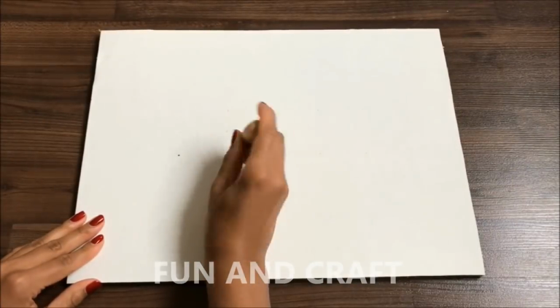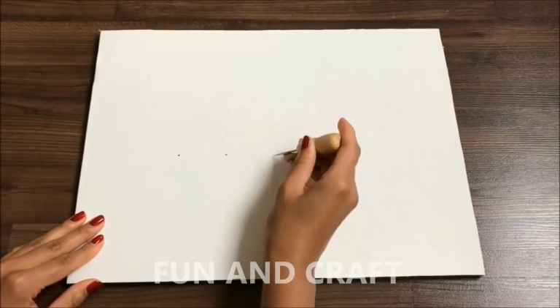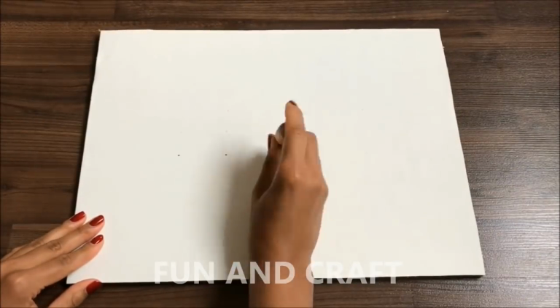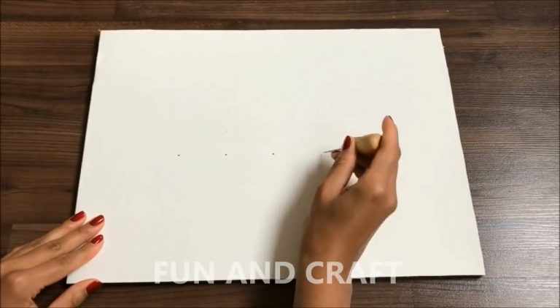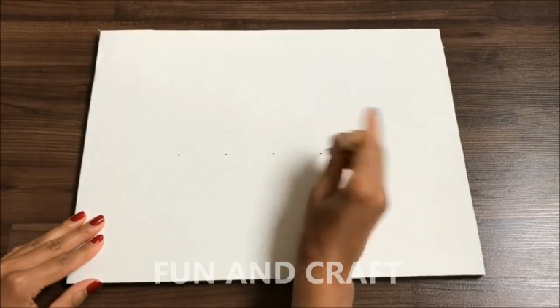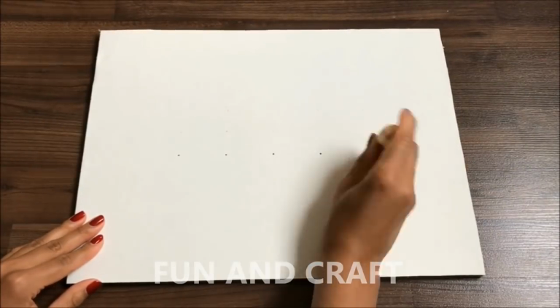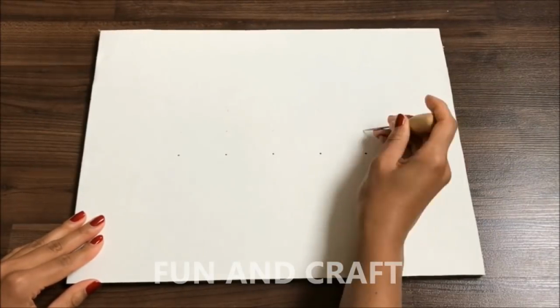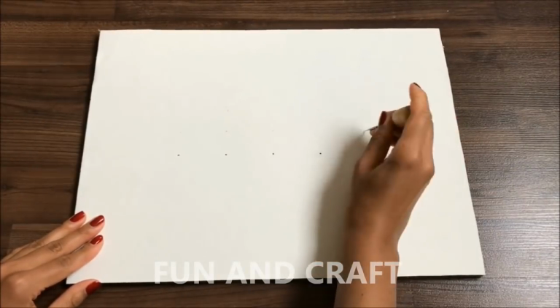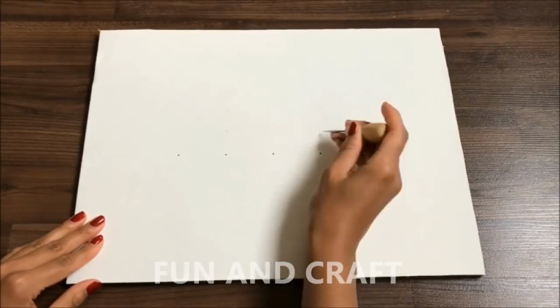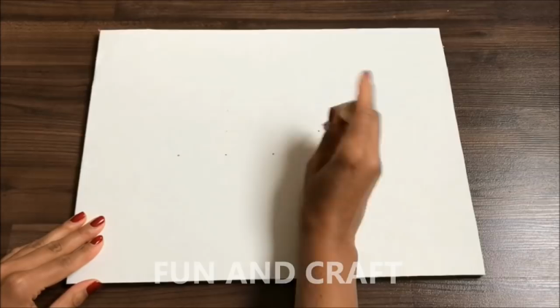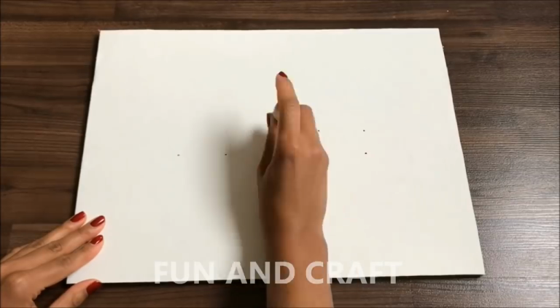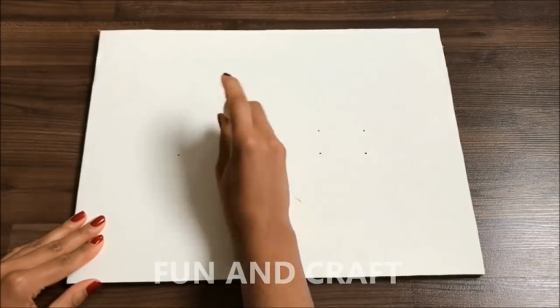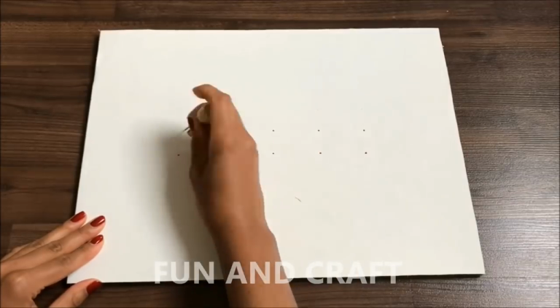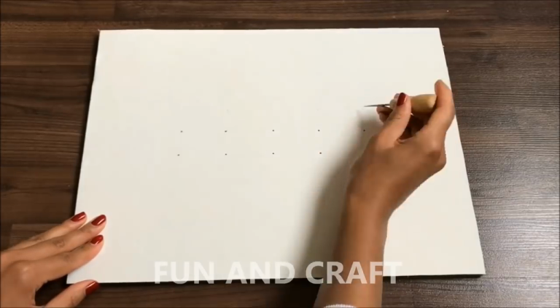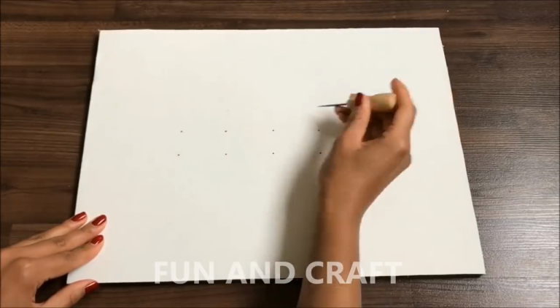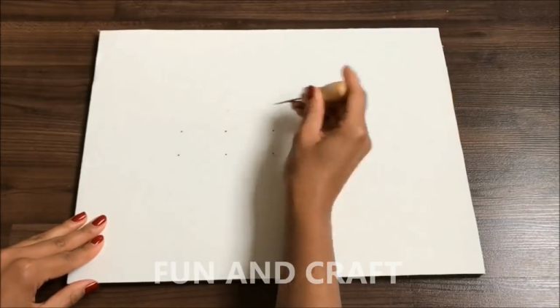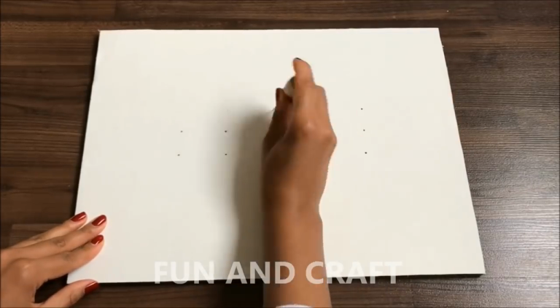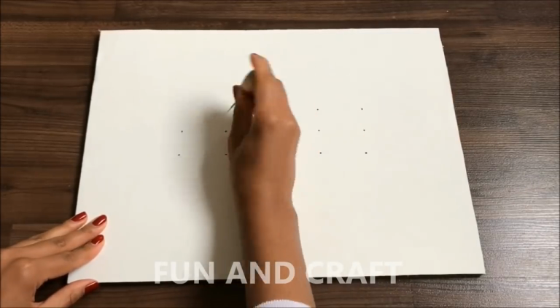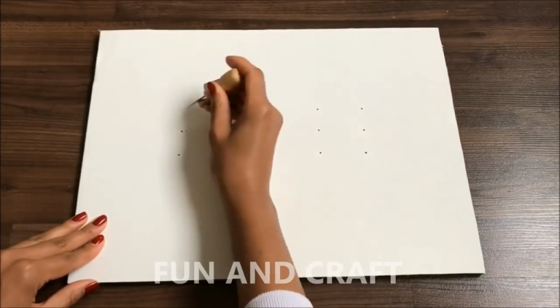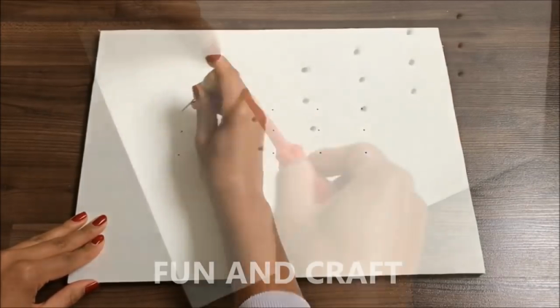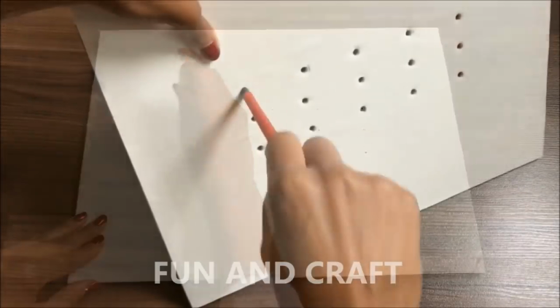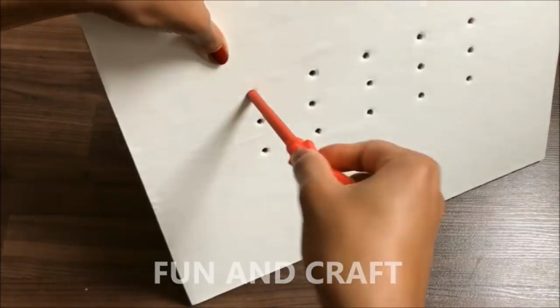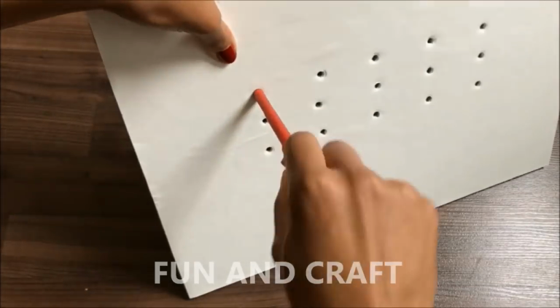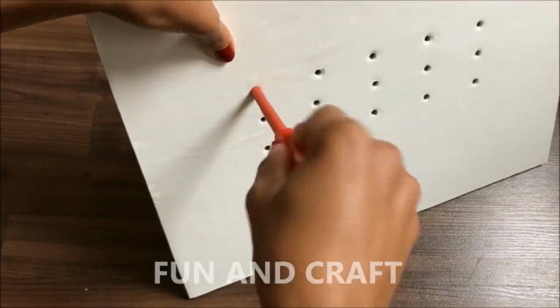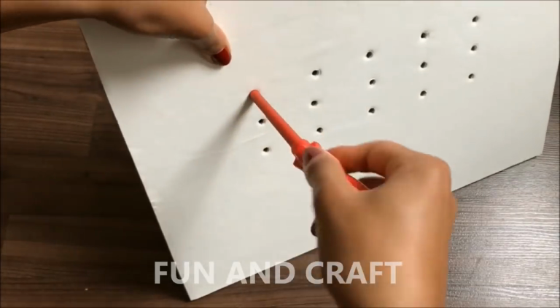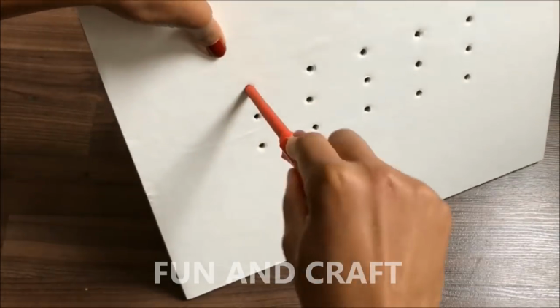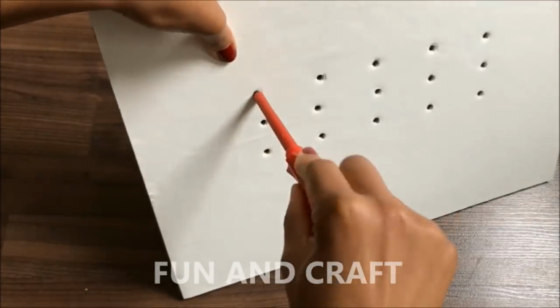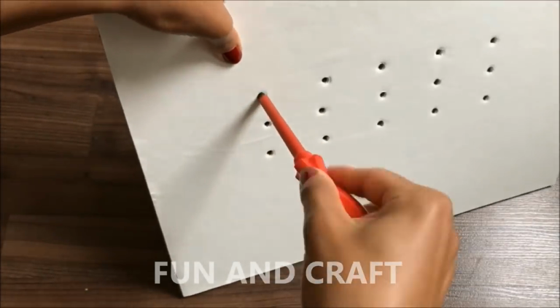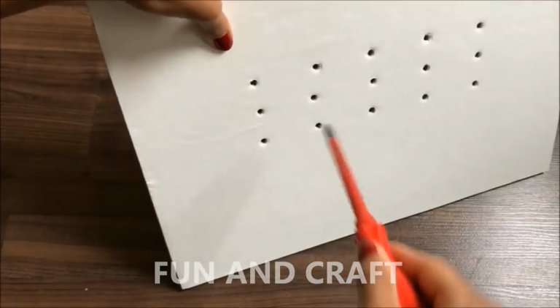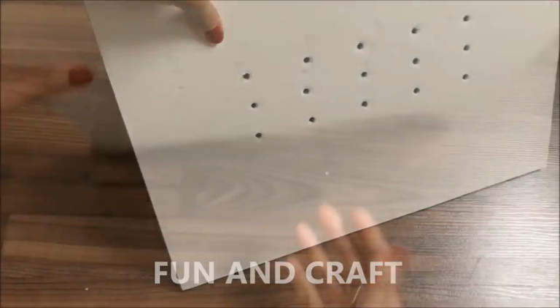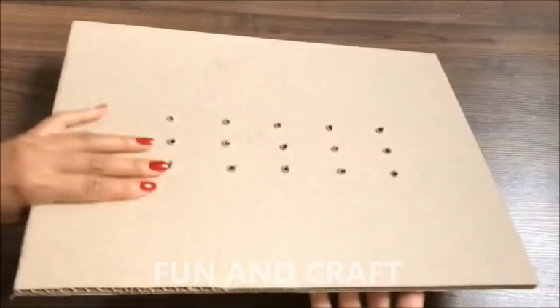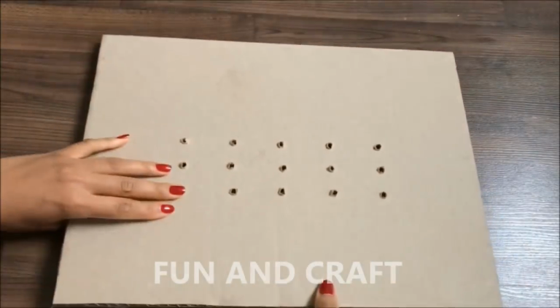If you would like to have lights in the nursery, poke holes into the ceiling and make sure they're big enough to fit the fairy lights.